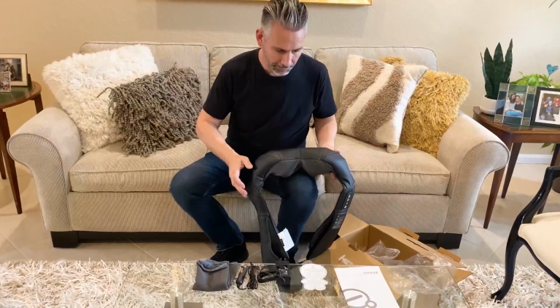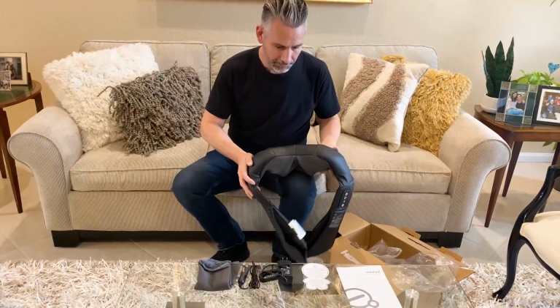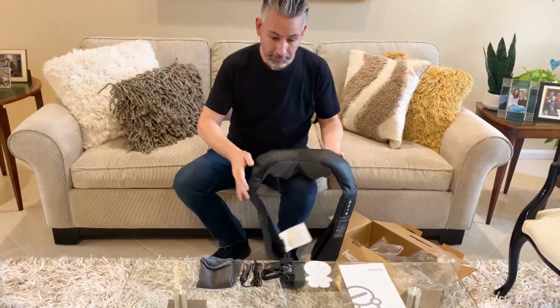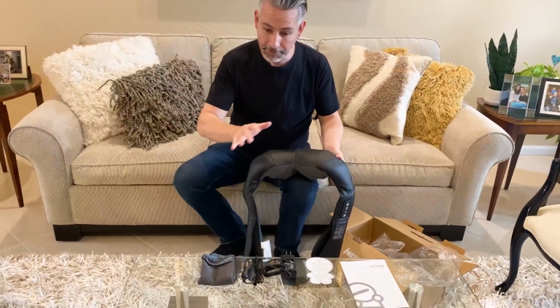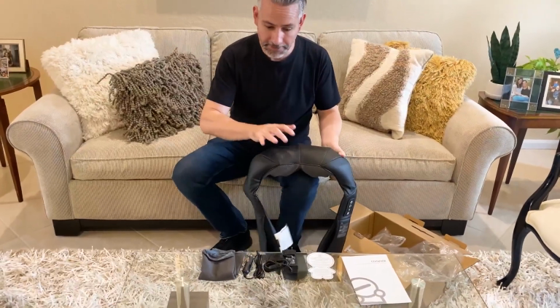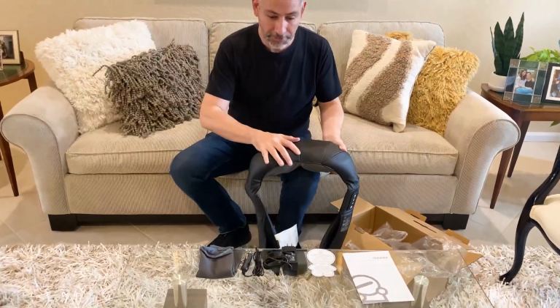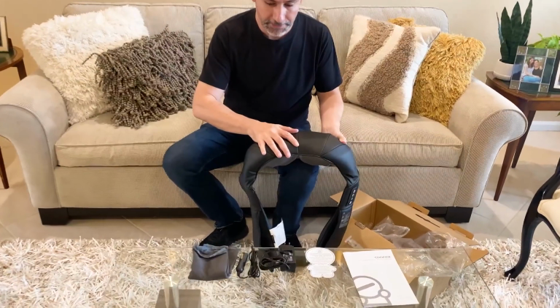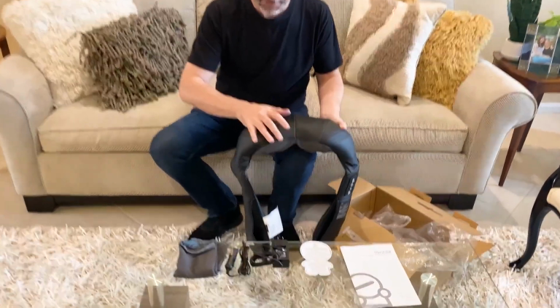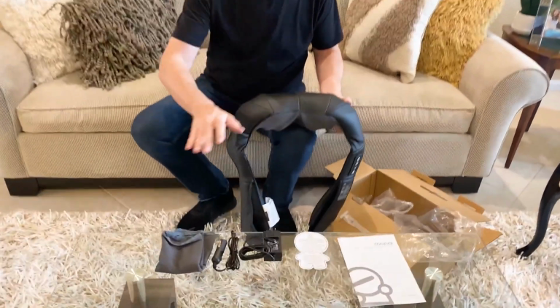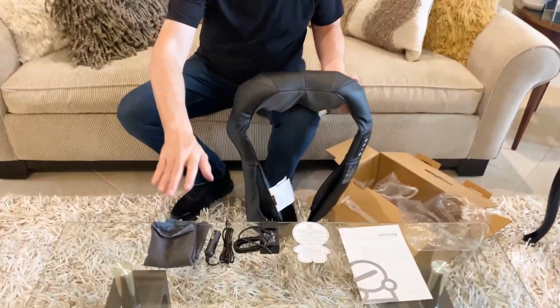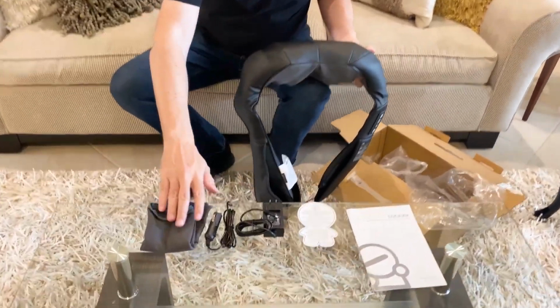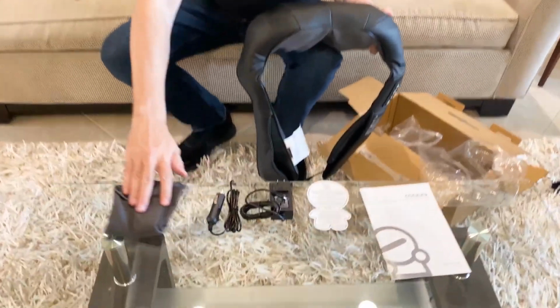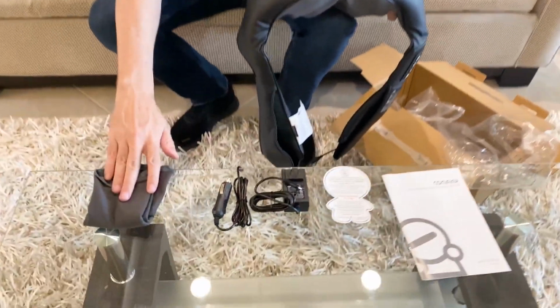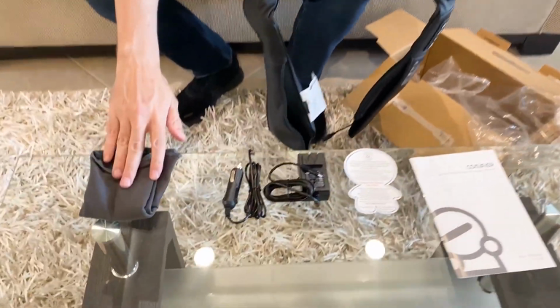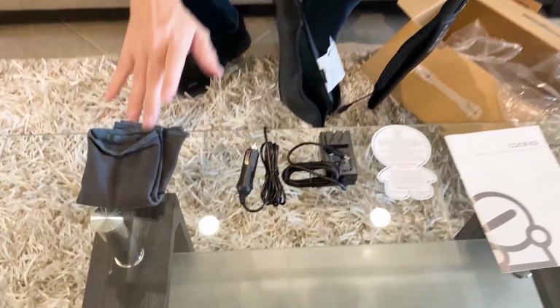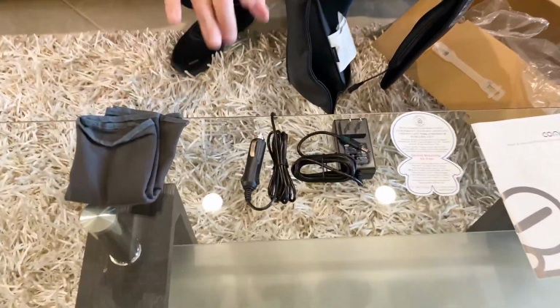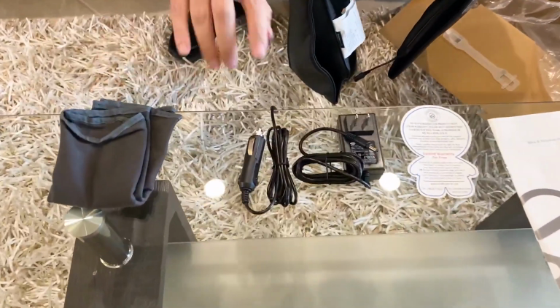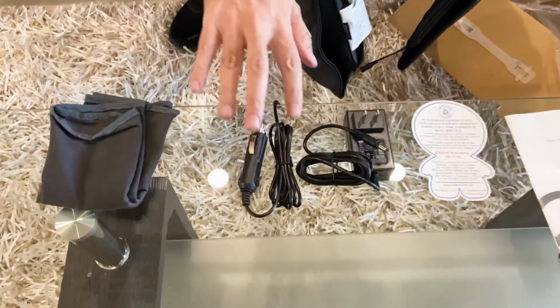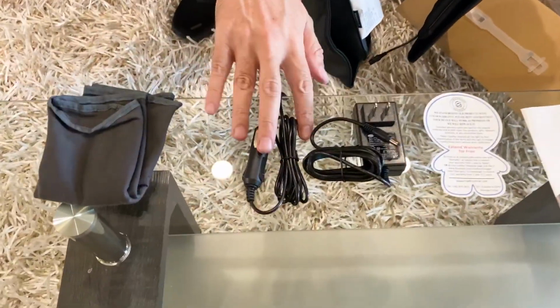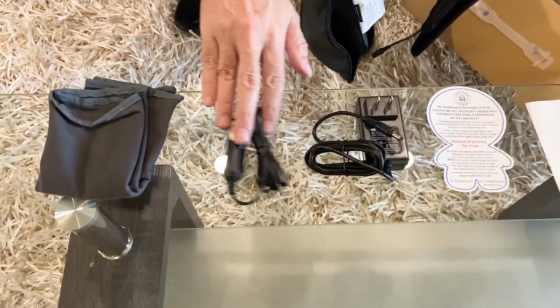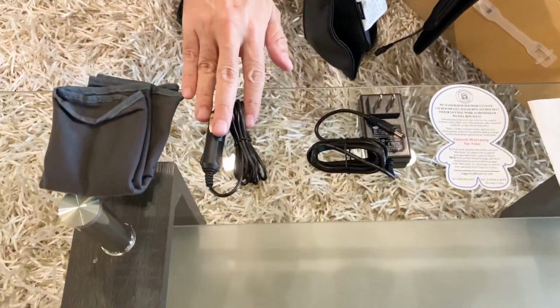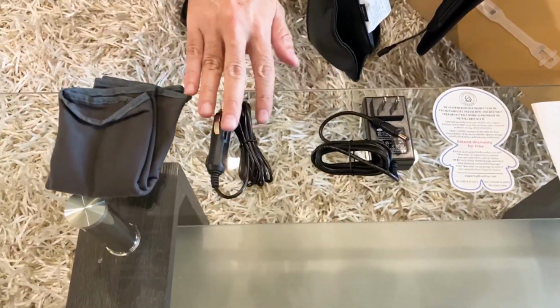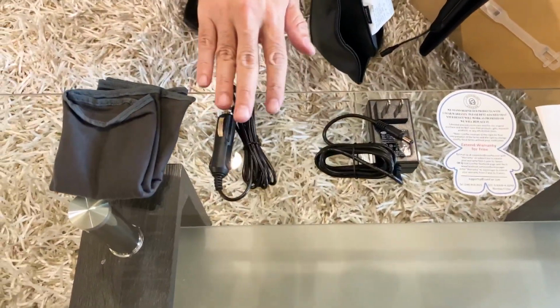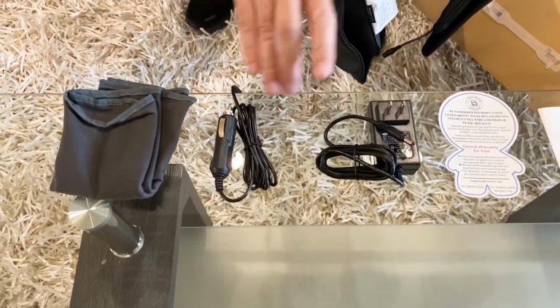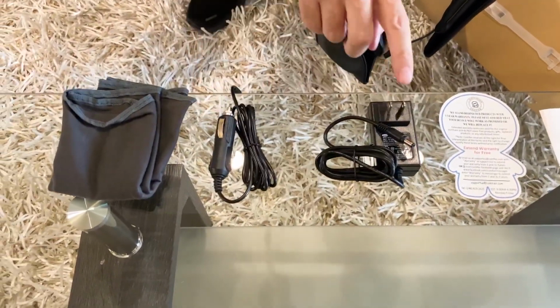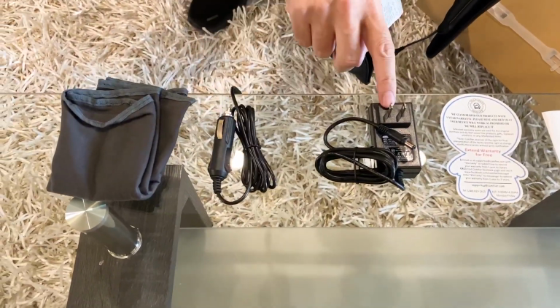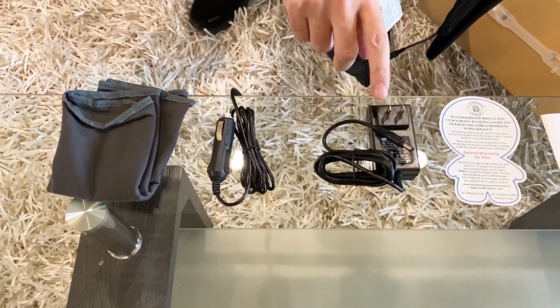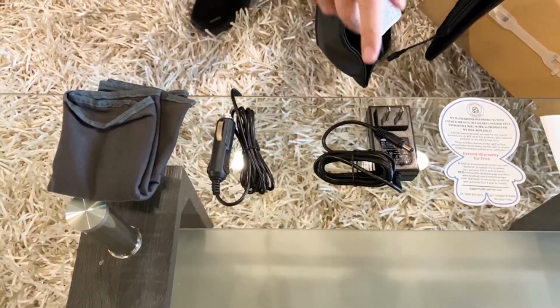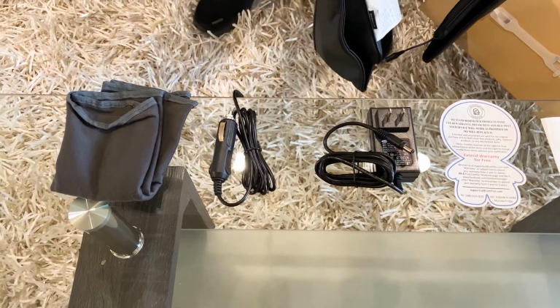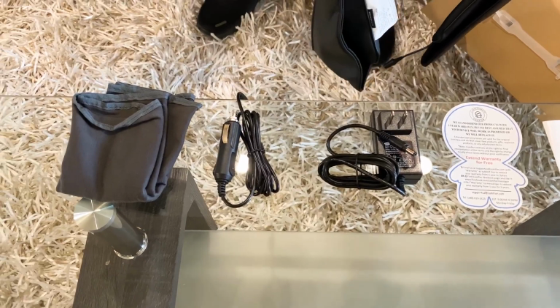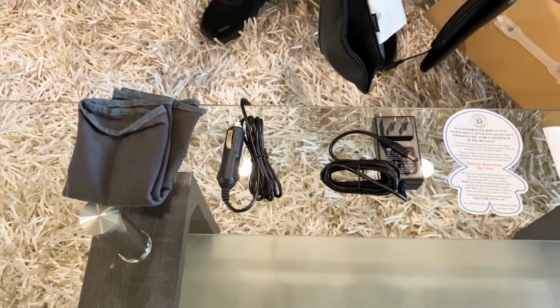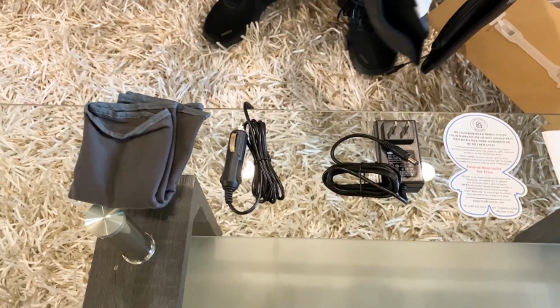It comes with the massager itself, a damp cloth. What I'm really excited about is a car charger, and also just your AC adapter.